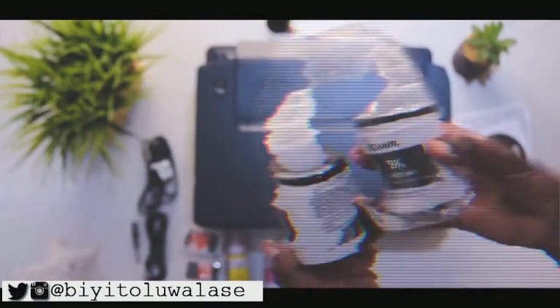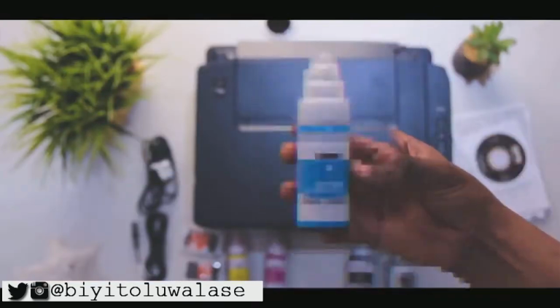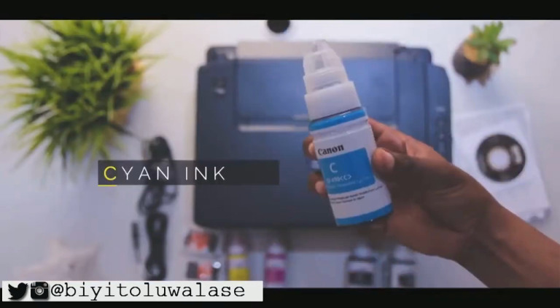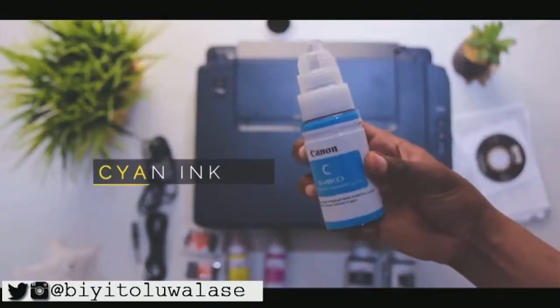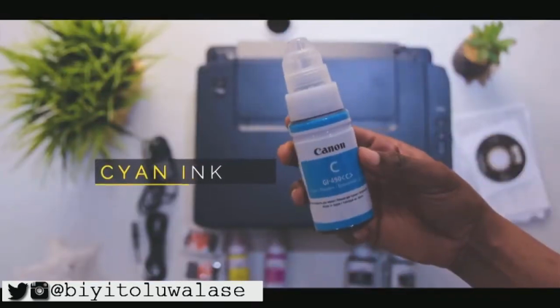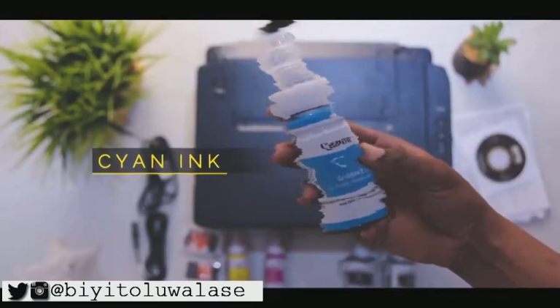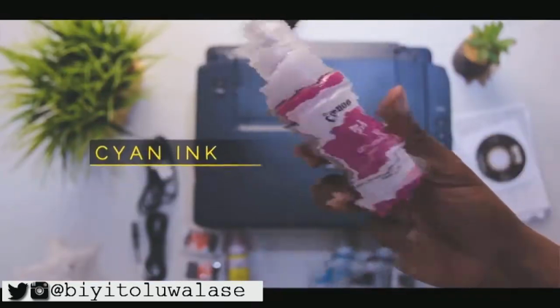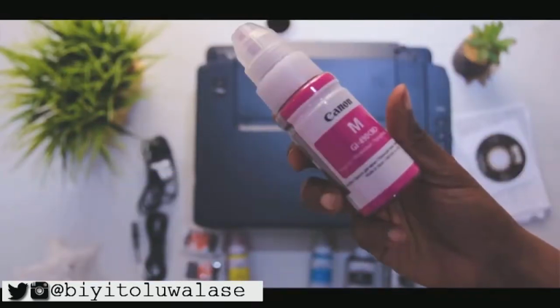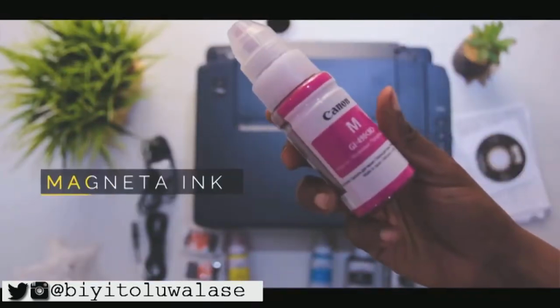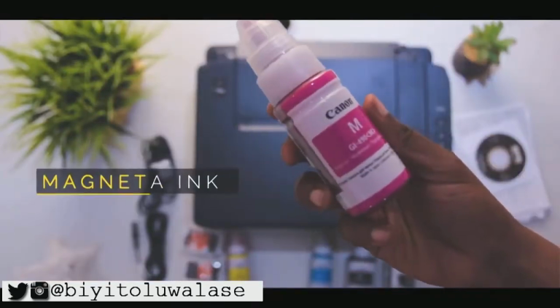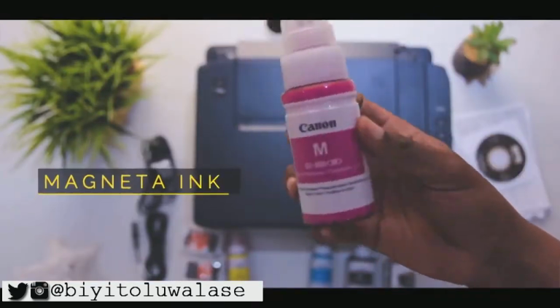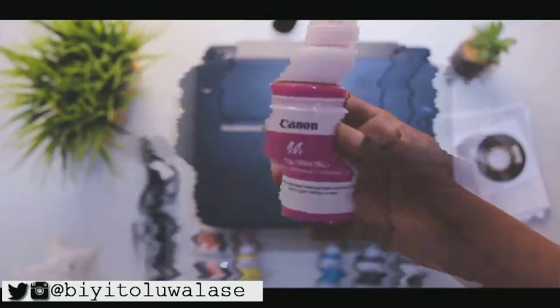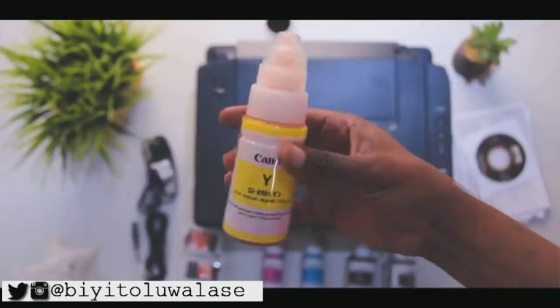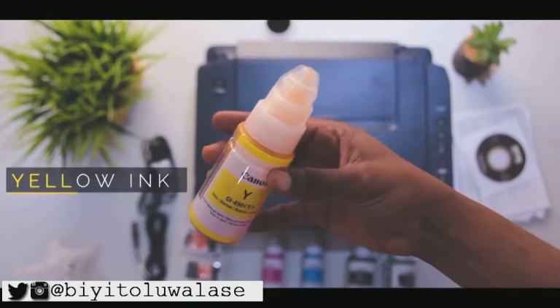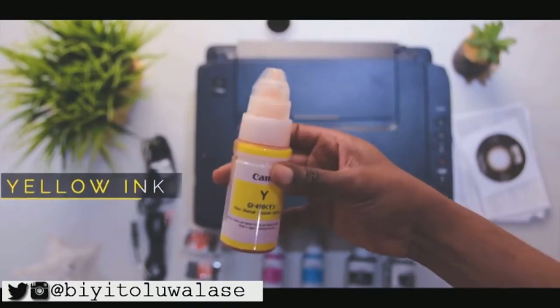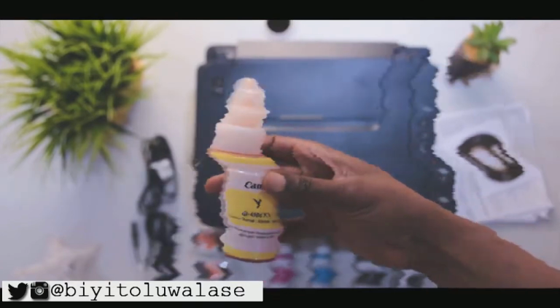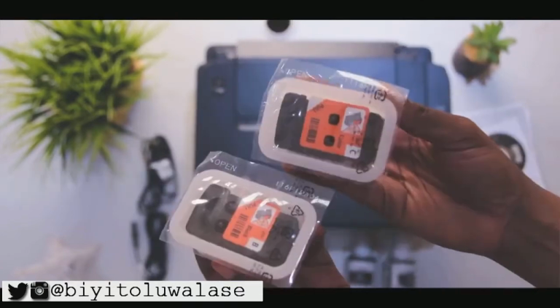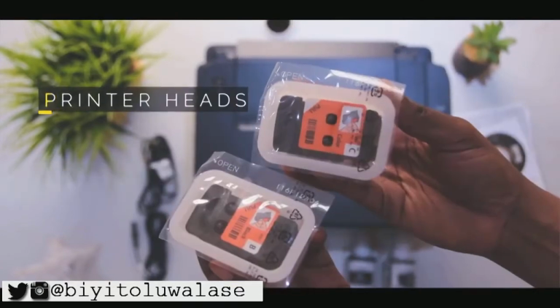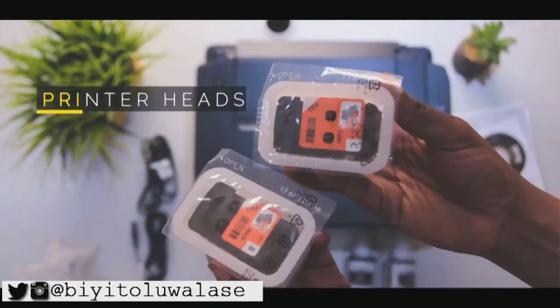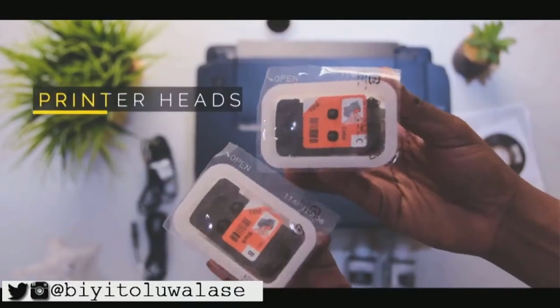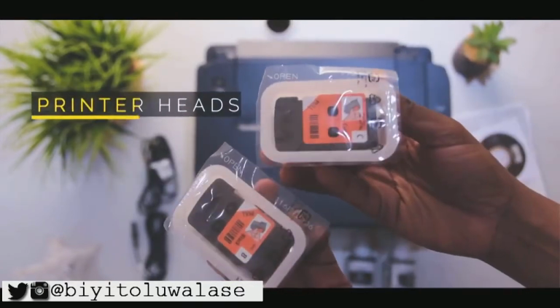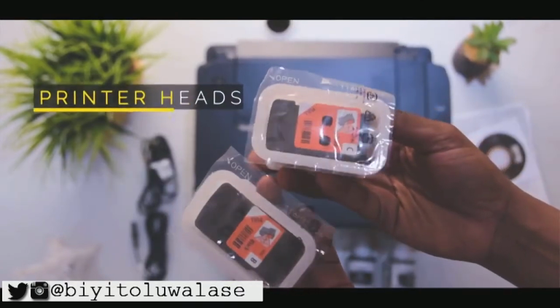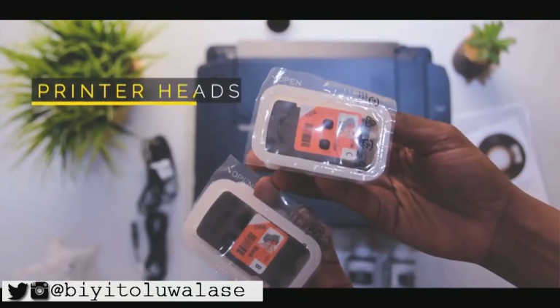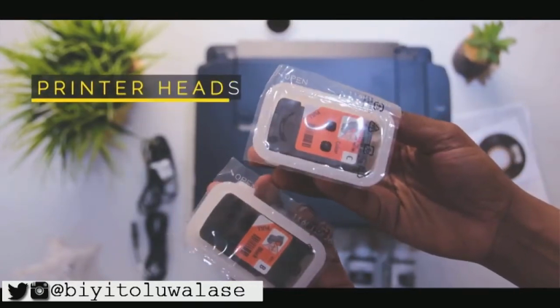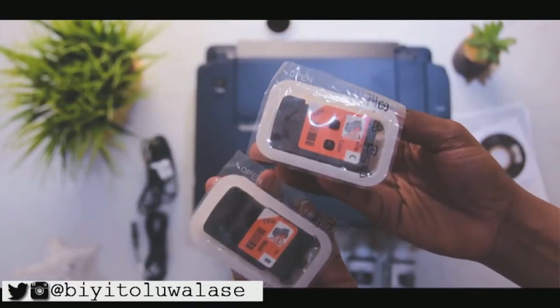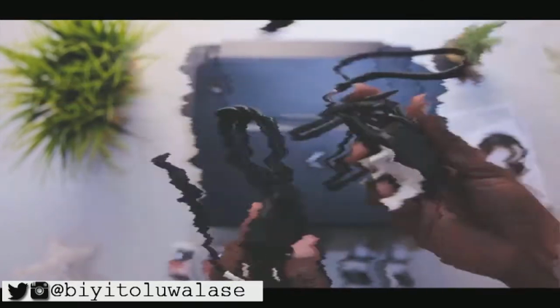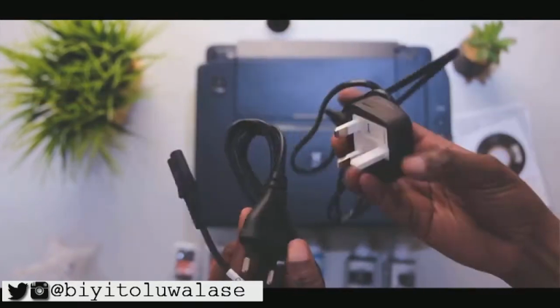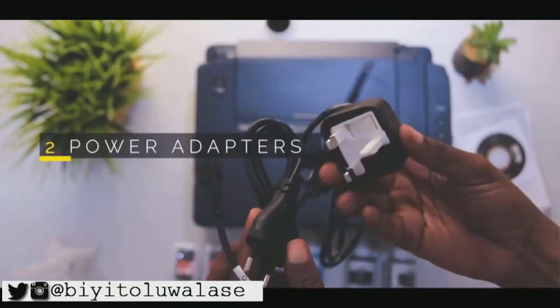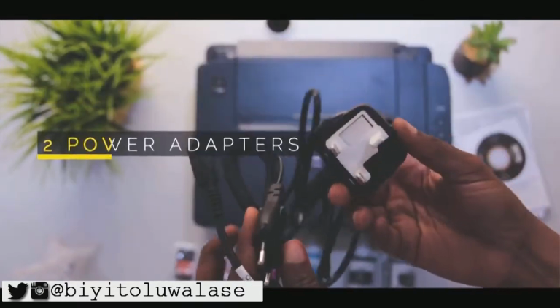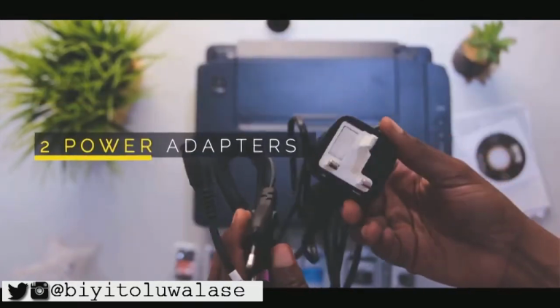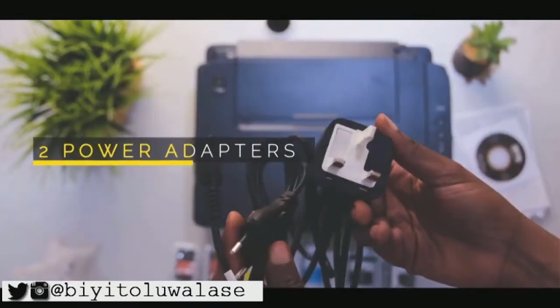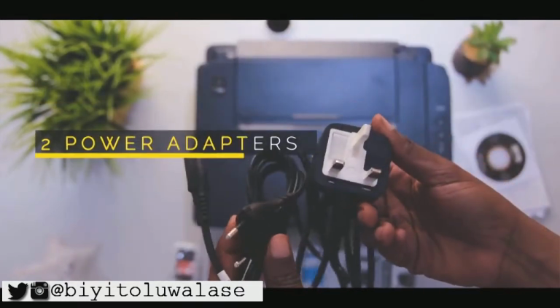So you have two black inks and three colored inks. It also comes with two print heads, a power adapter, and of course more.